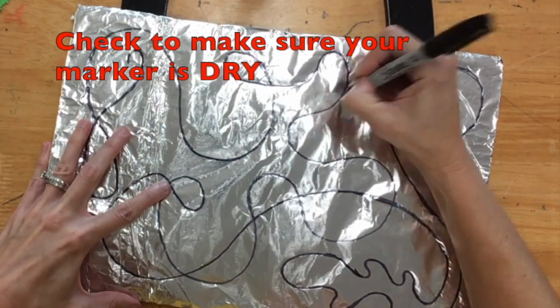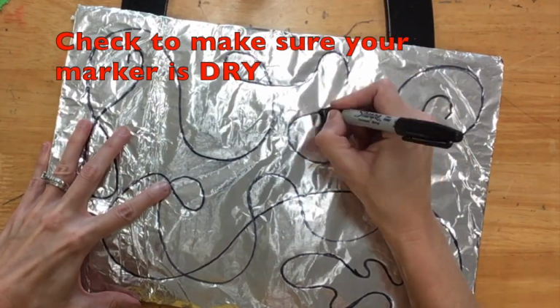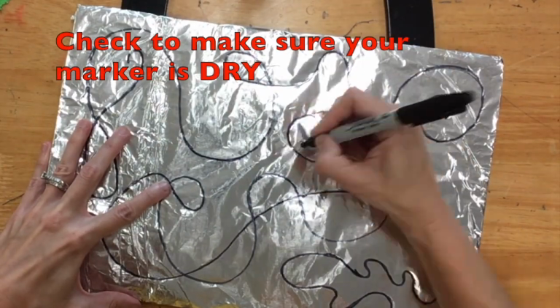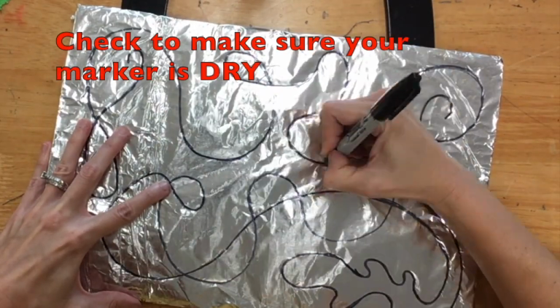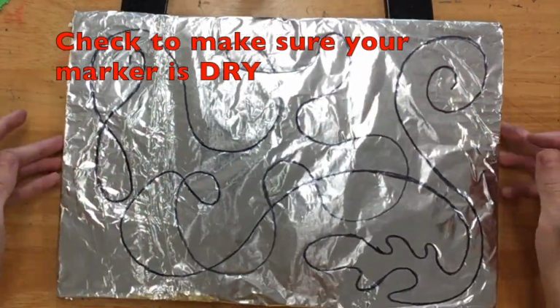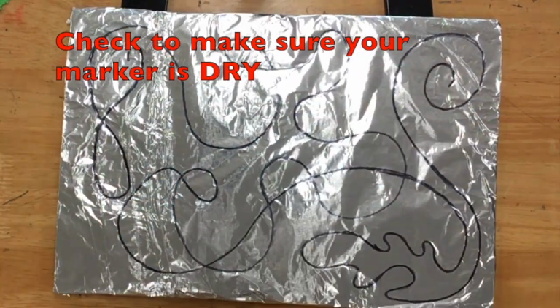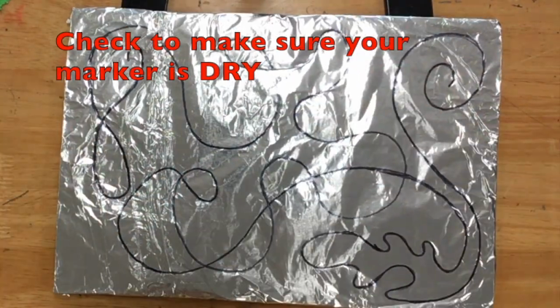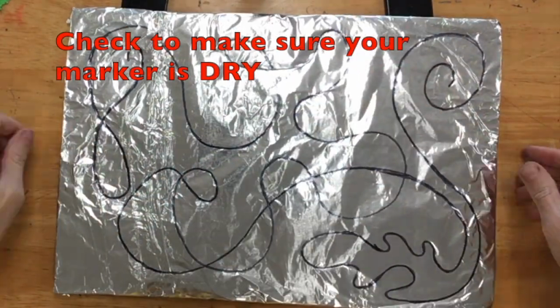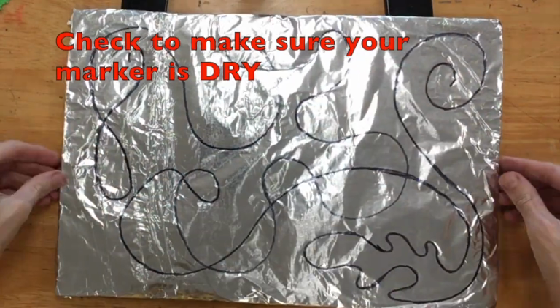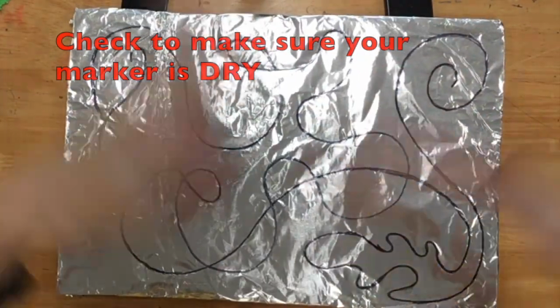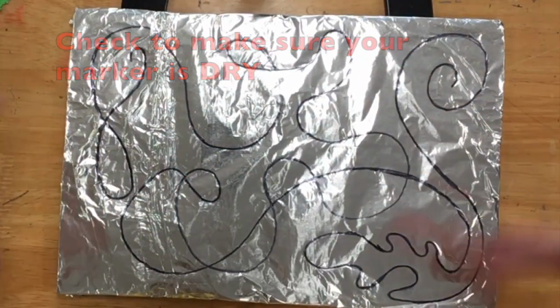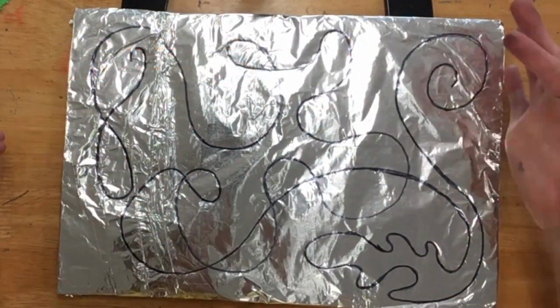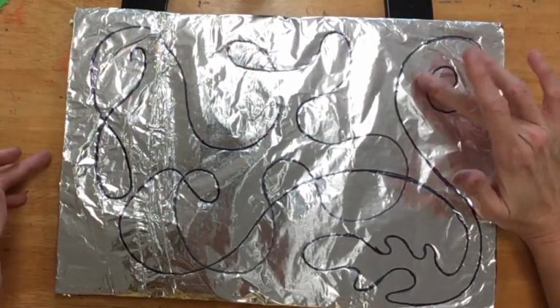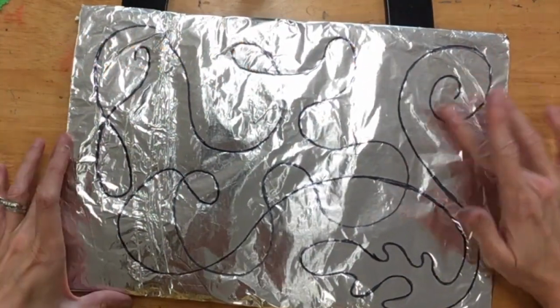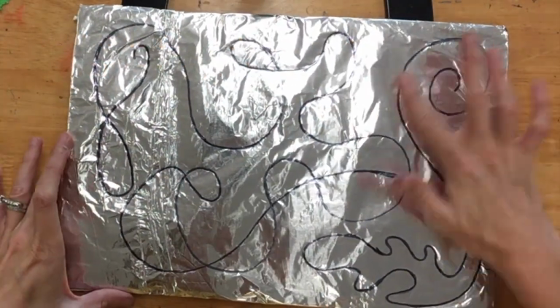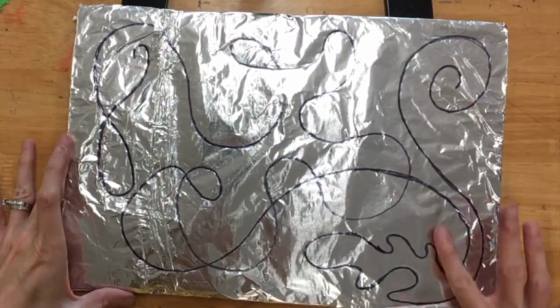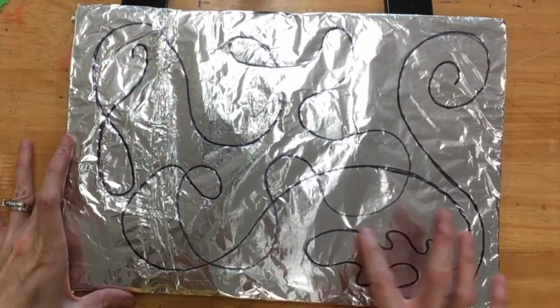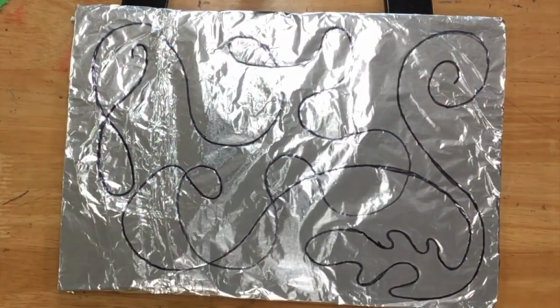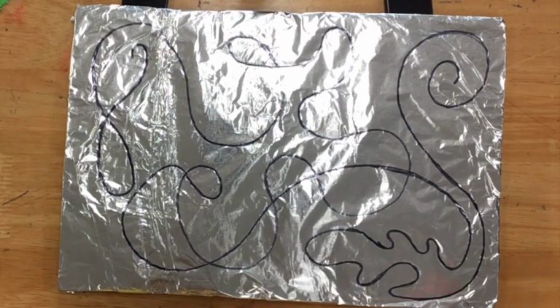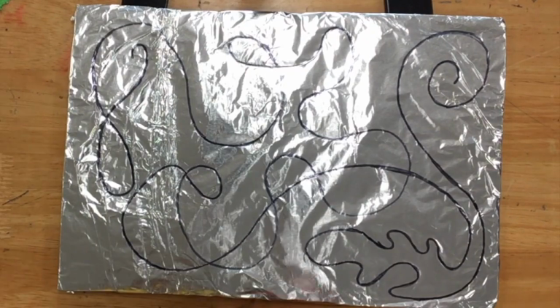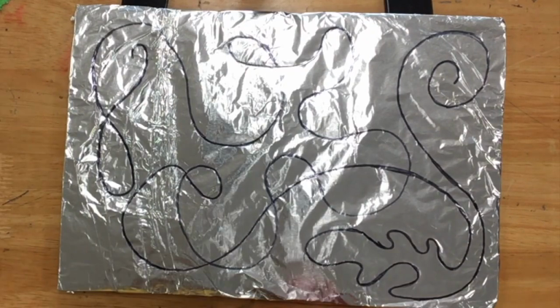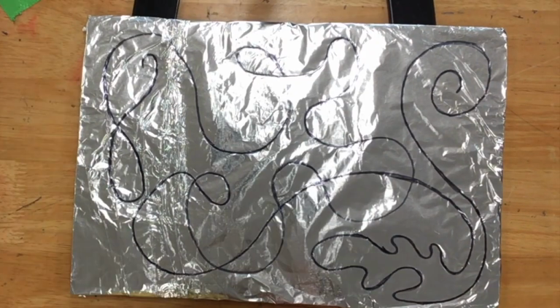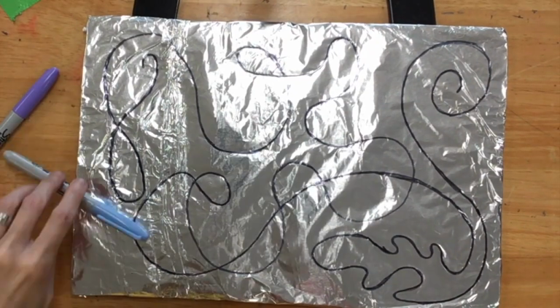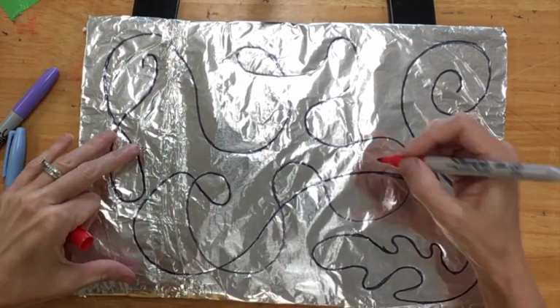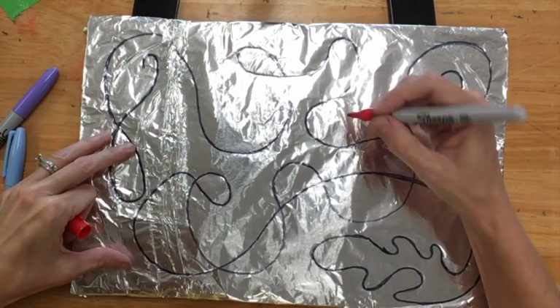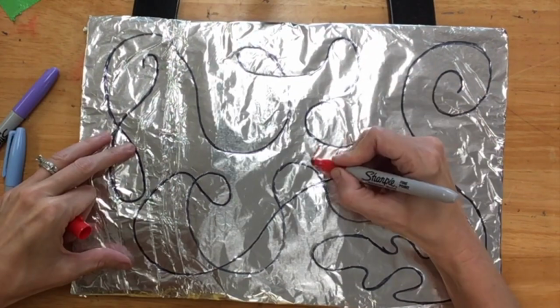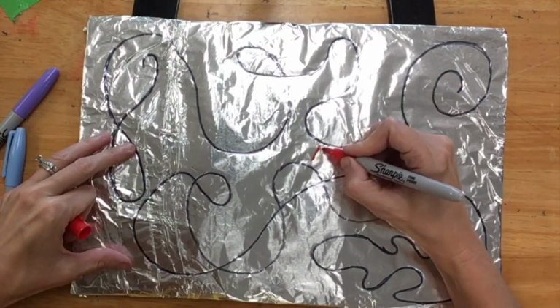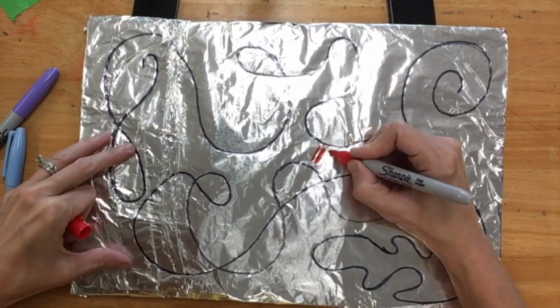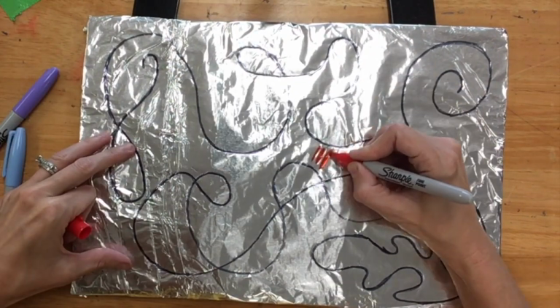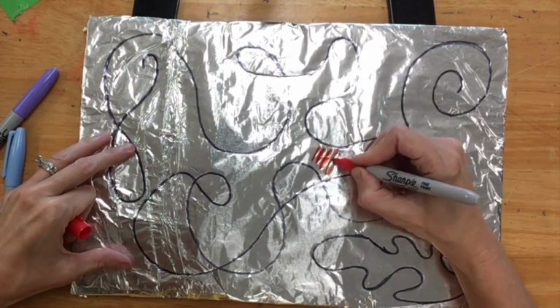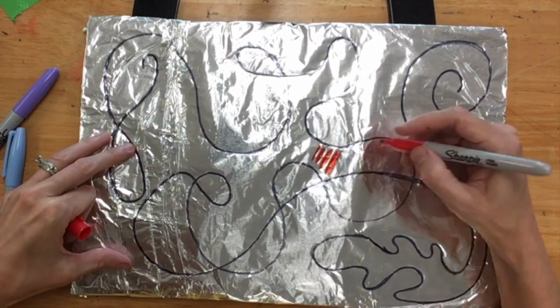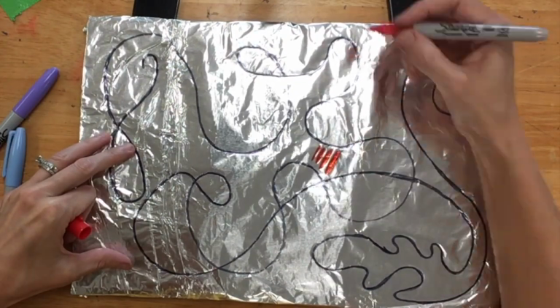You're going to check and make sure that your marker is dry by rubbing your fingers over it. If it doesn't smudge, then you're ready to add some color.